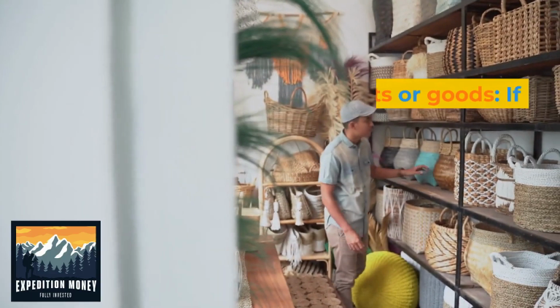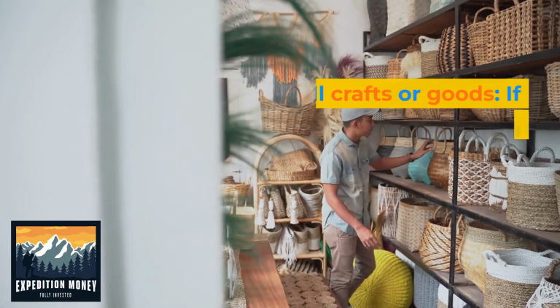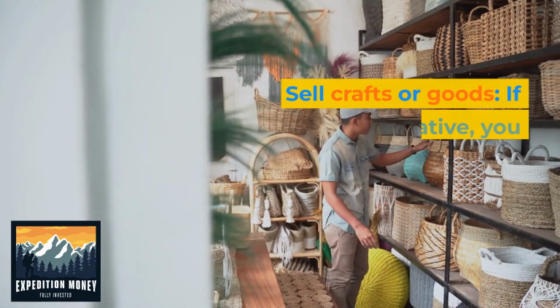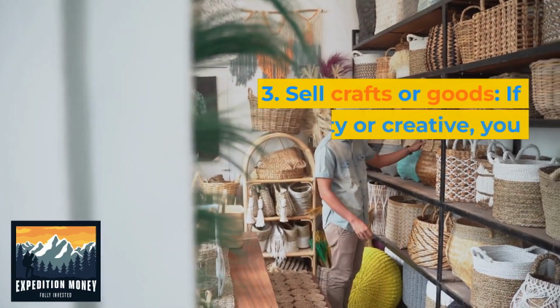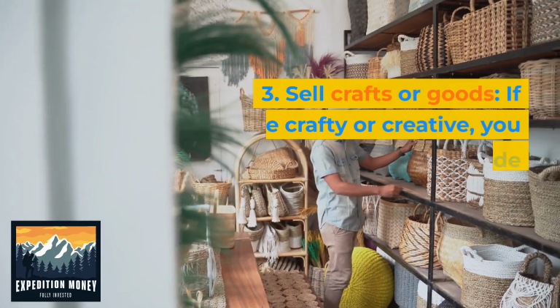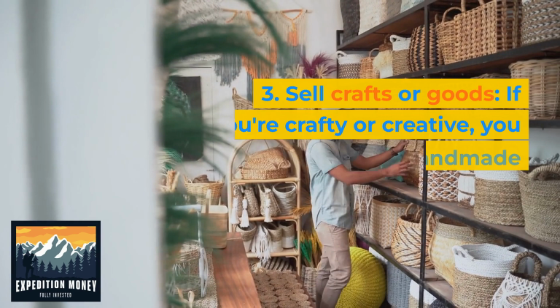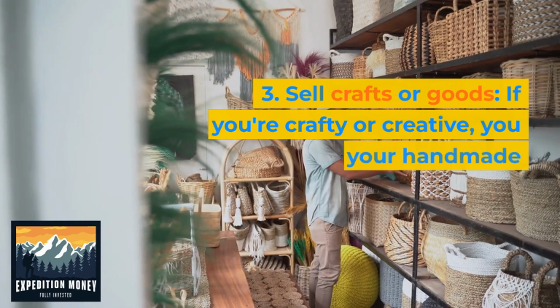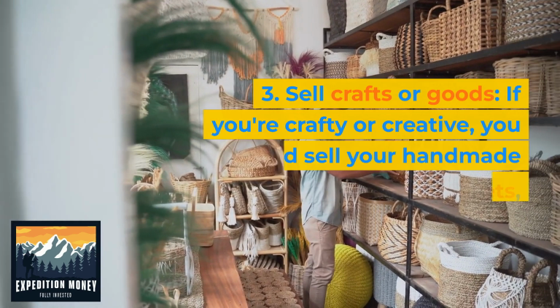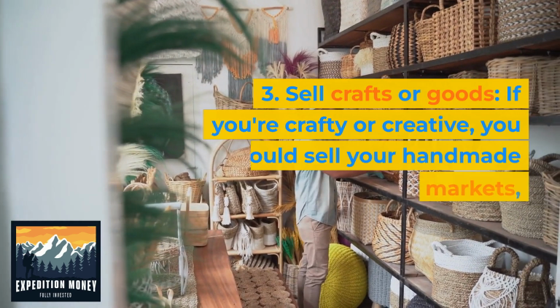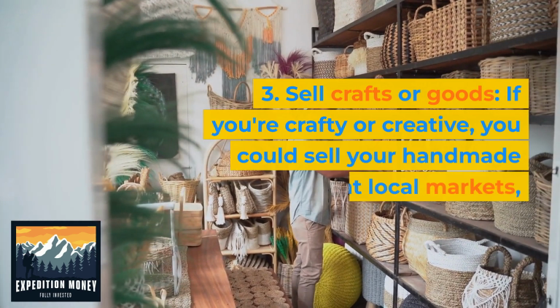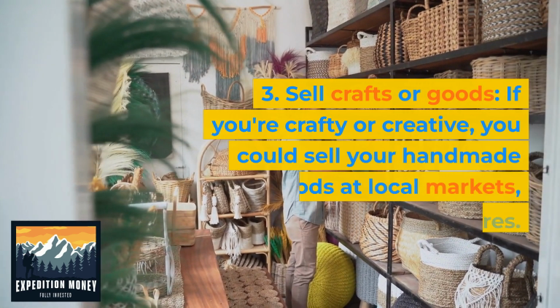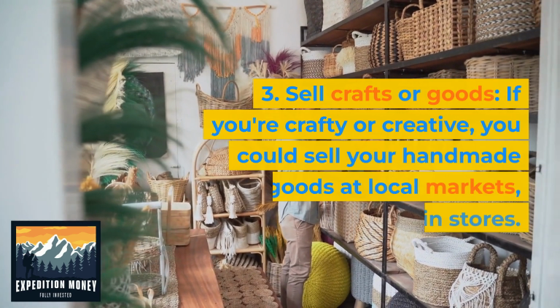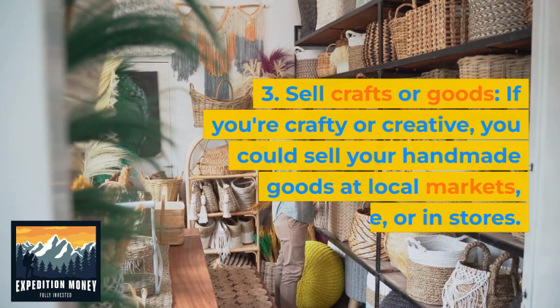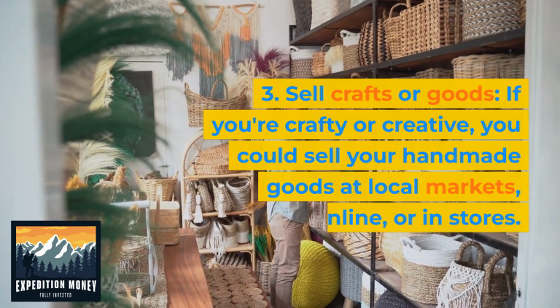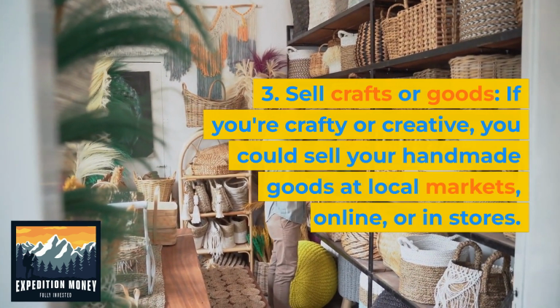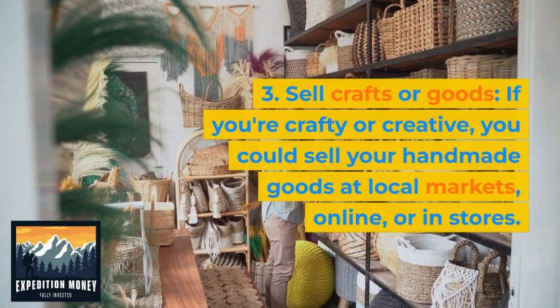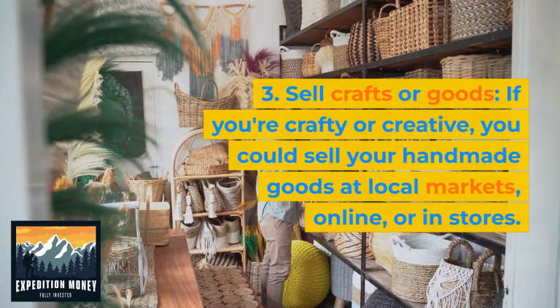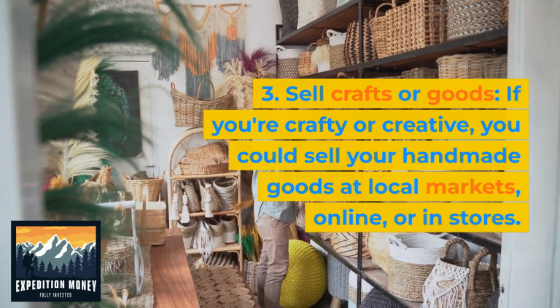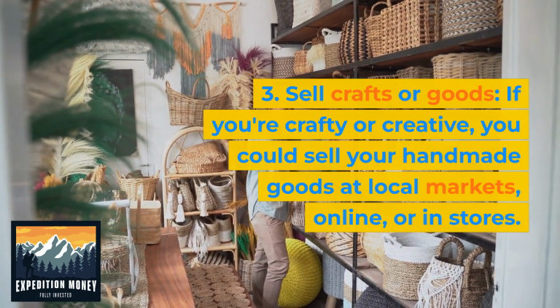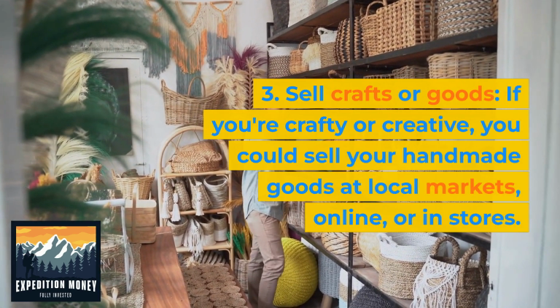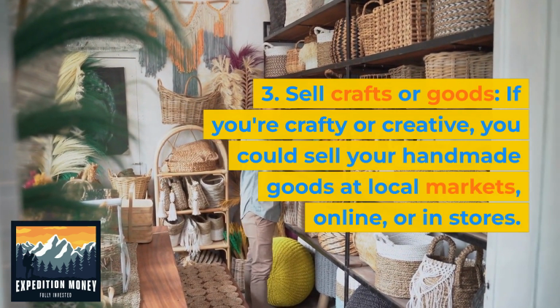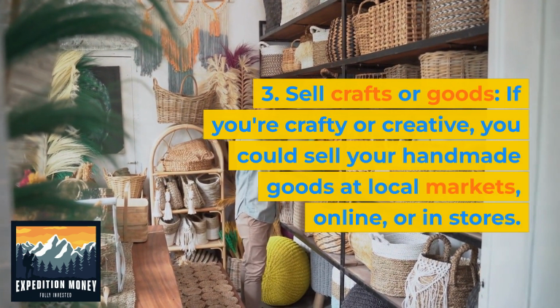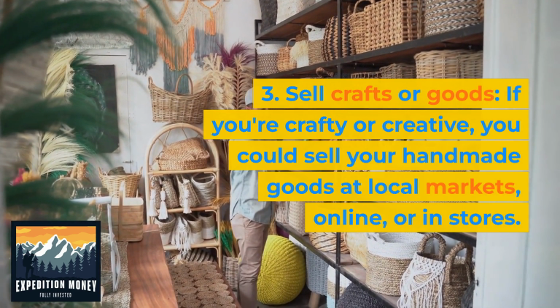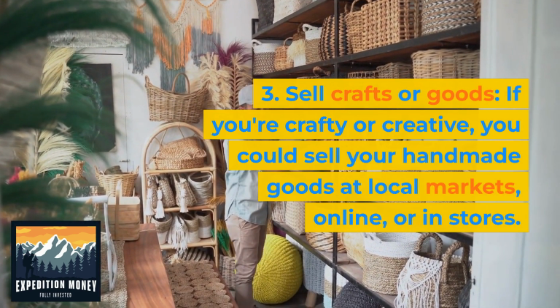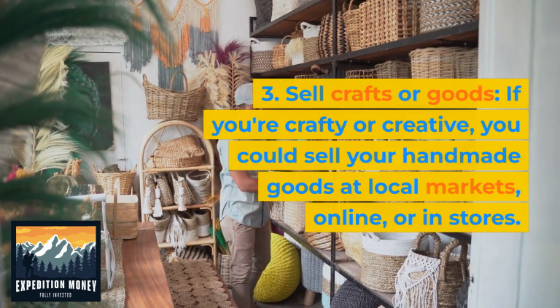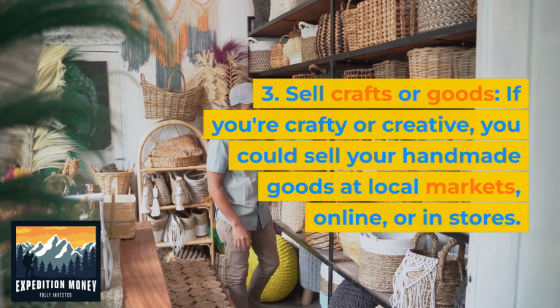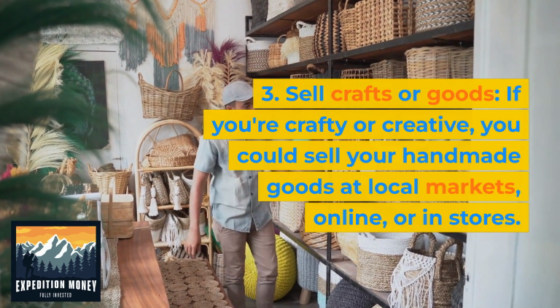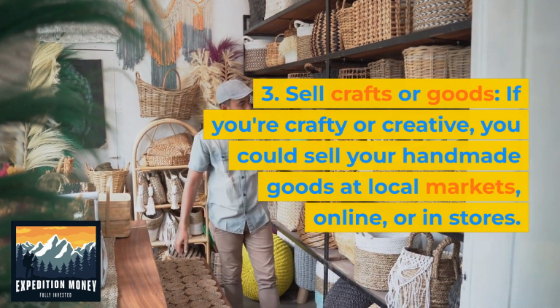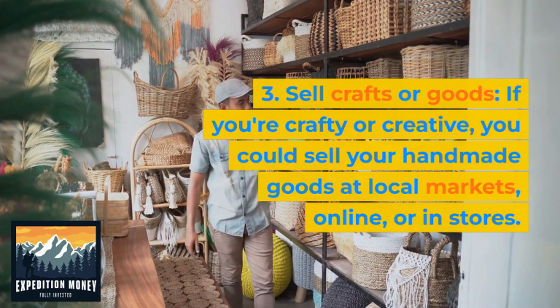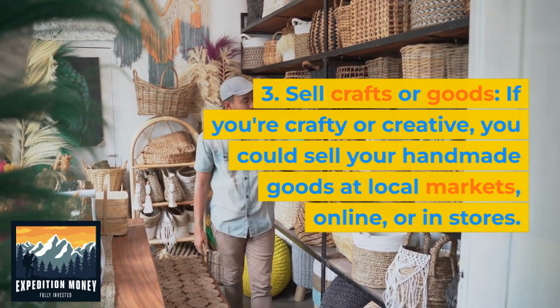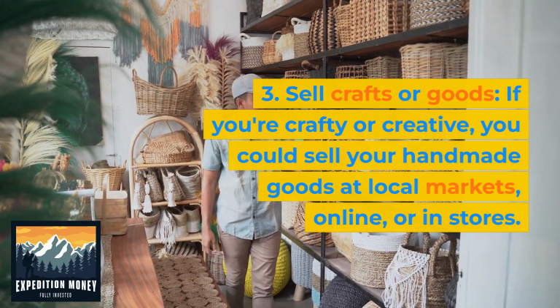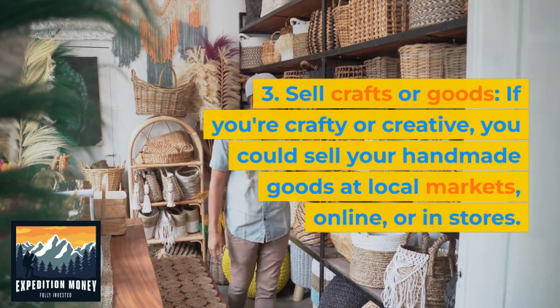Sell crafts or goods. If you're crafty or creative, you could sell your handmade goods at local markets, online, or in stores.